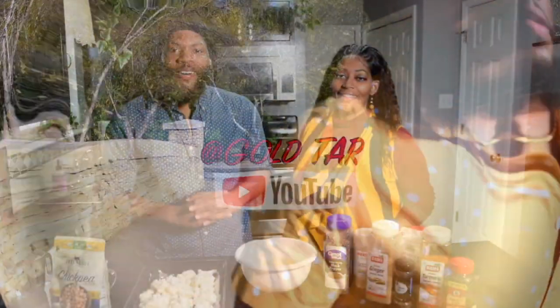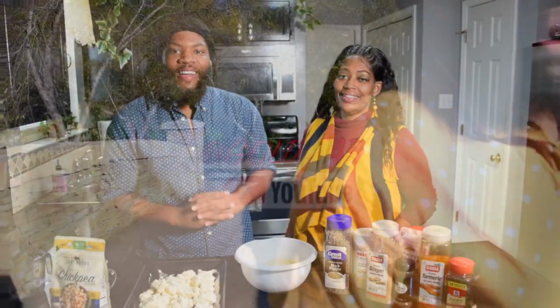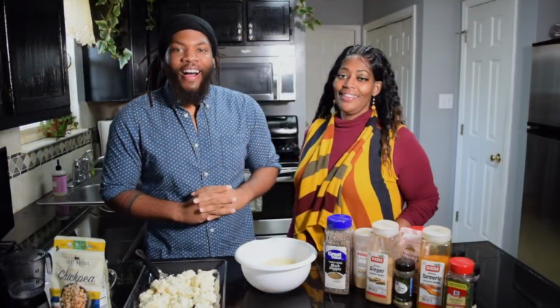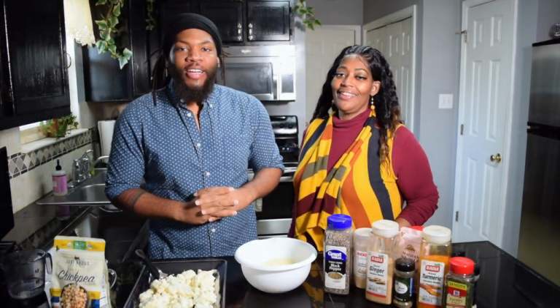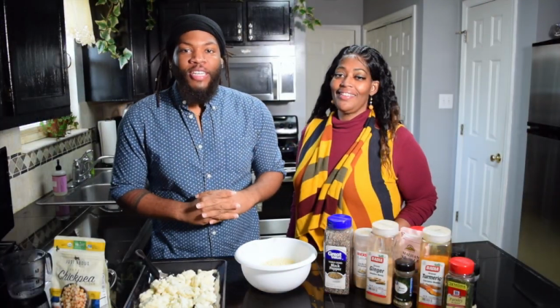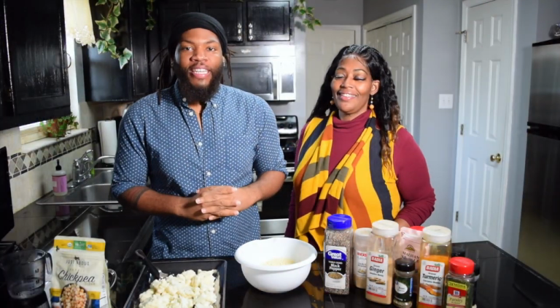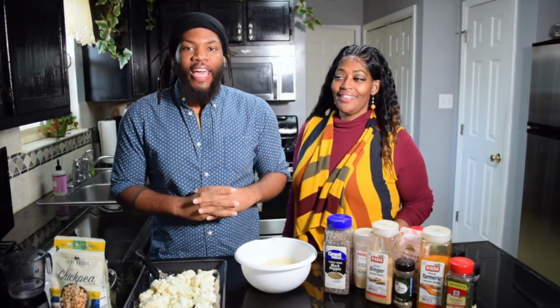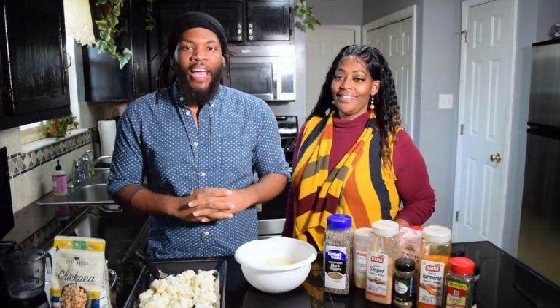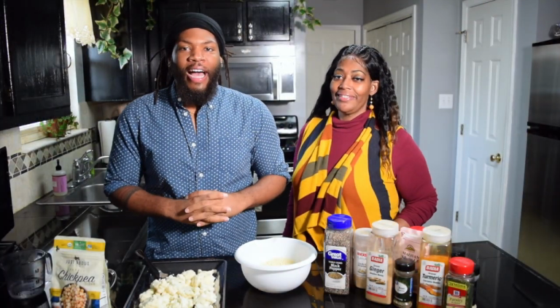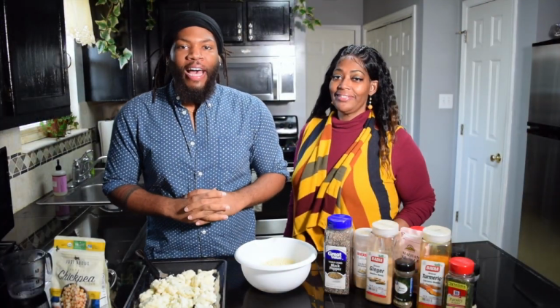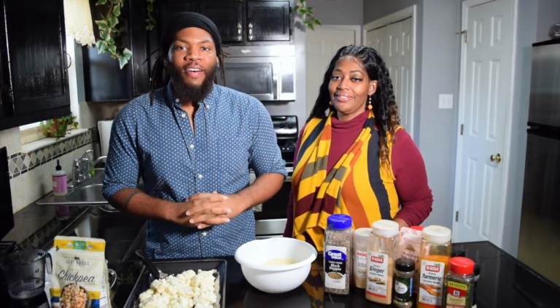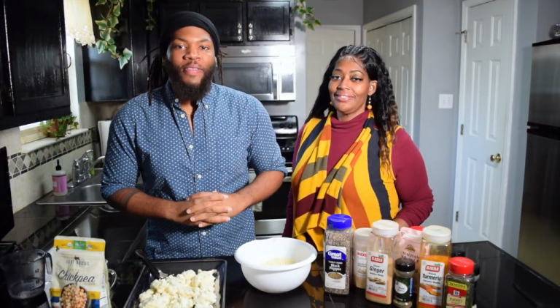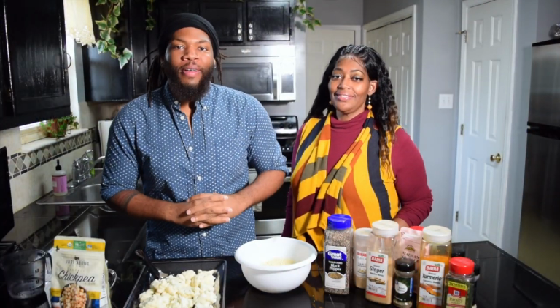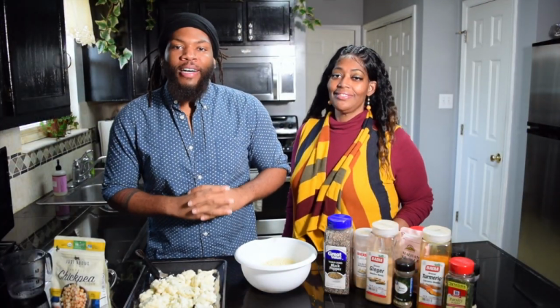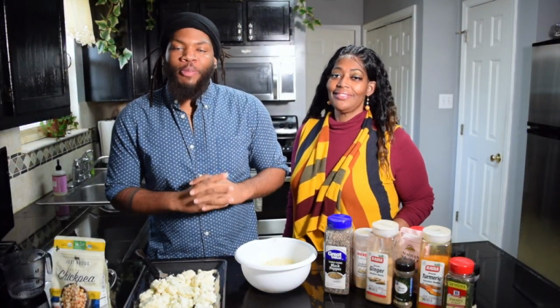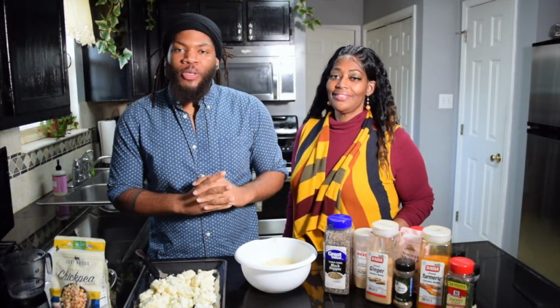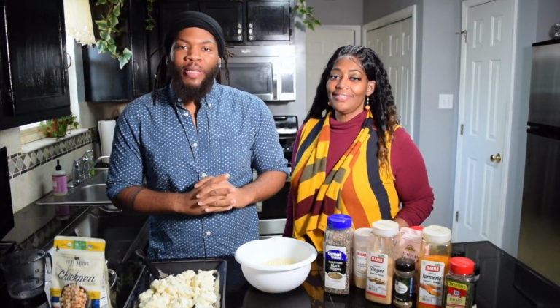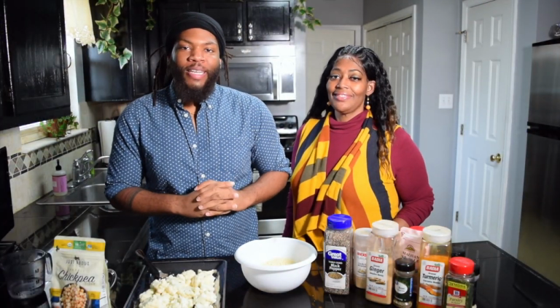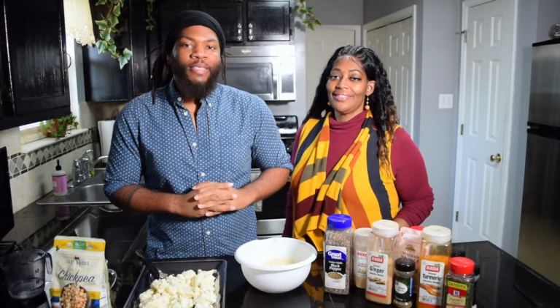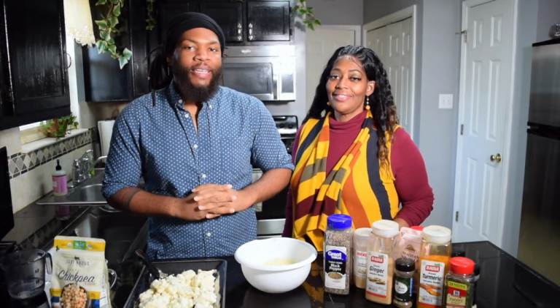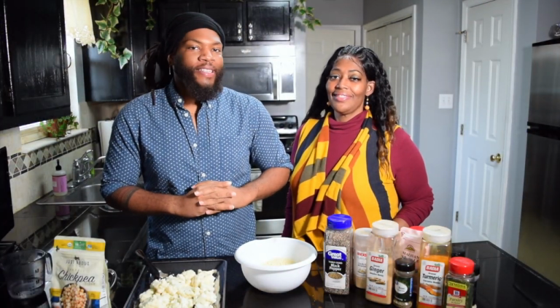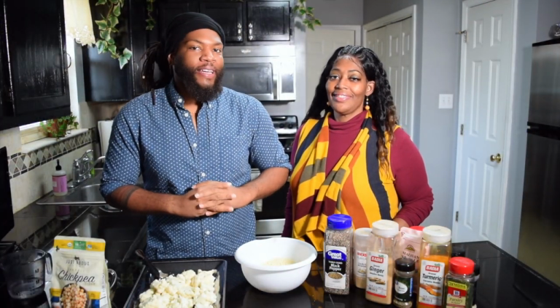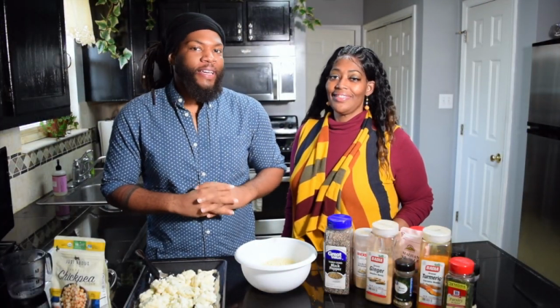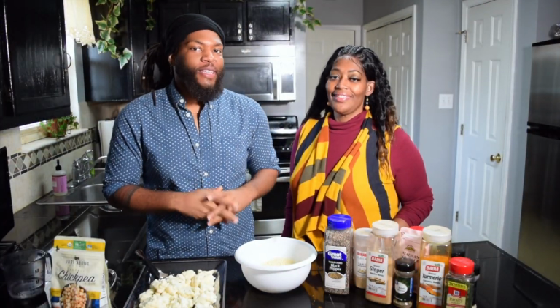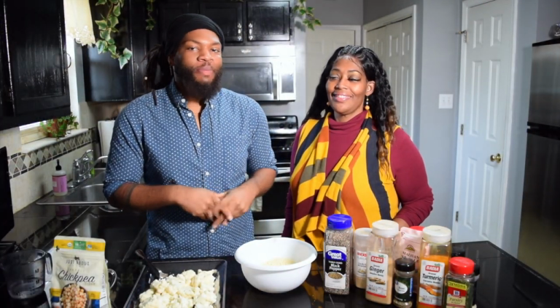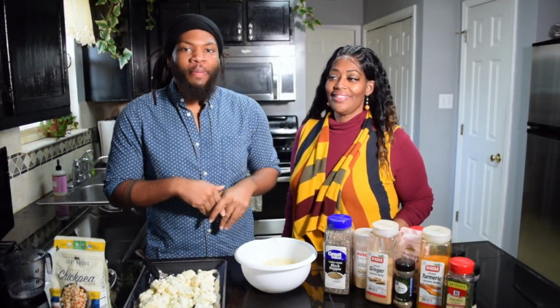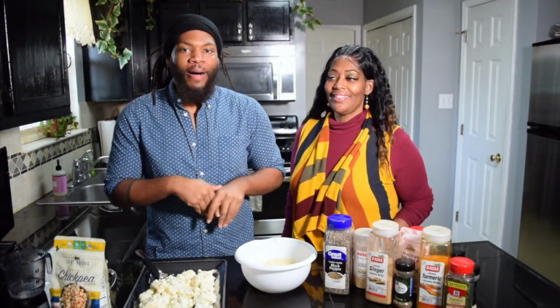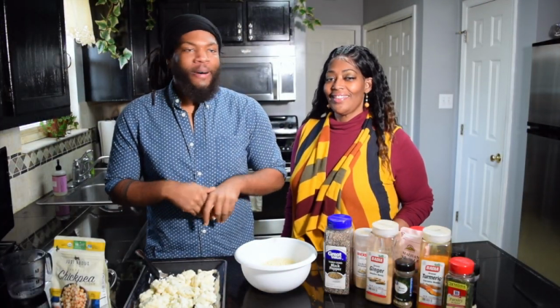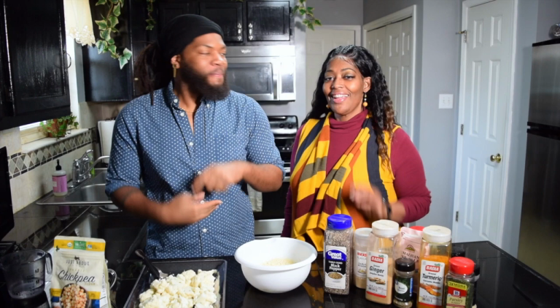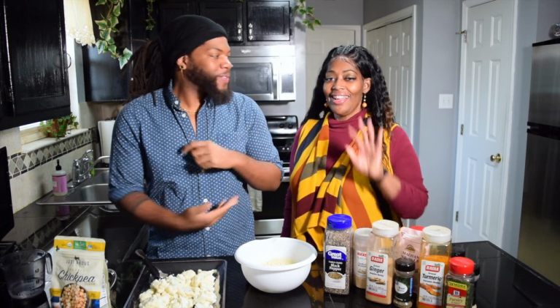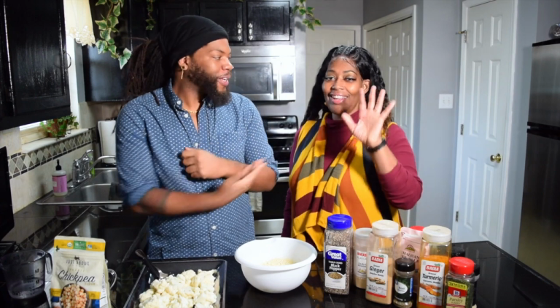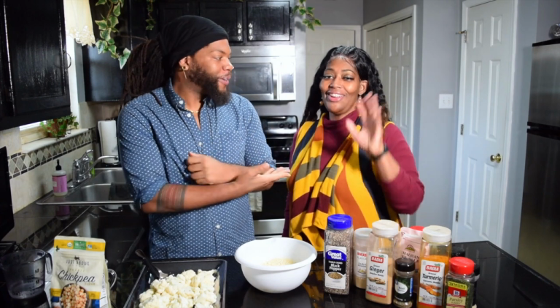All right, today I have a special guest. The guest is my mom. Hello.